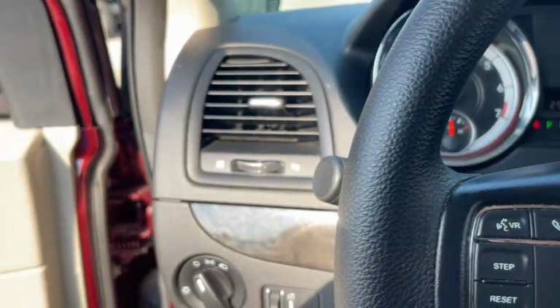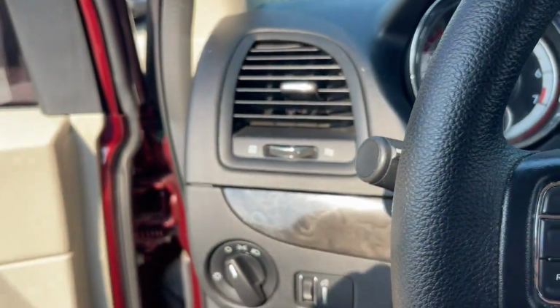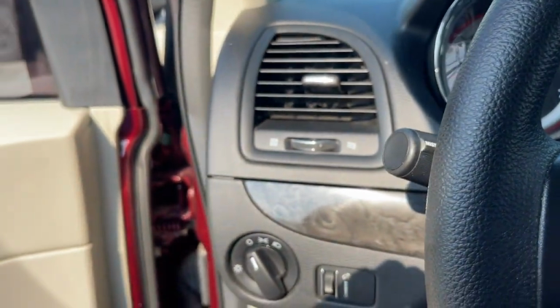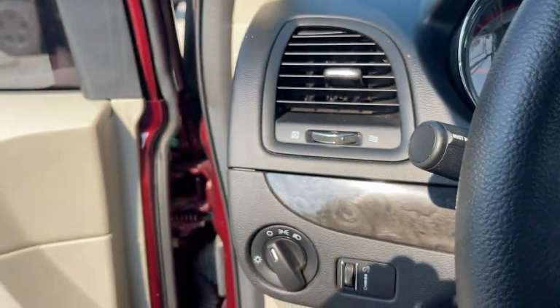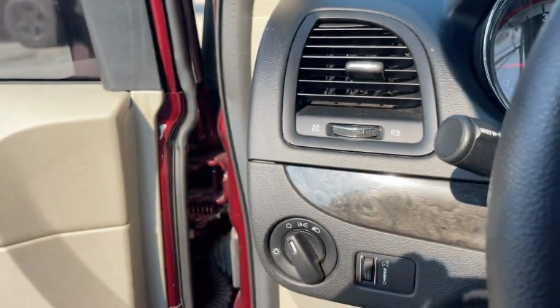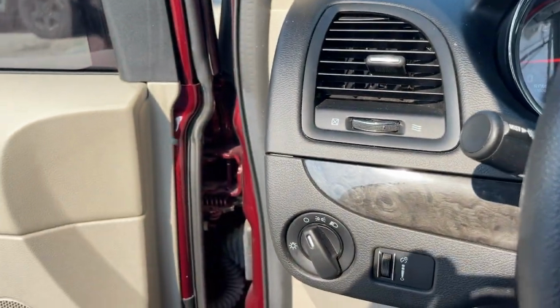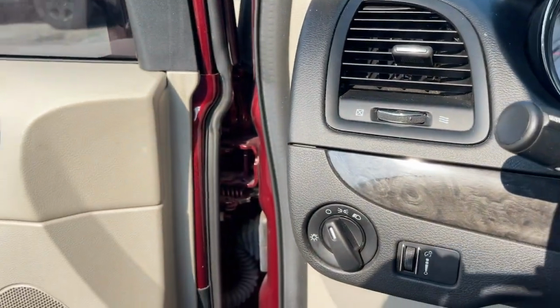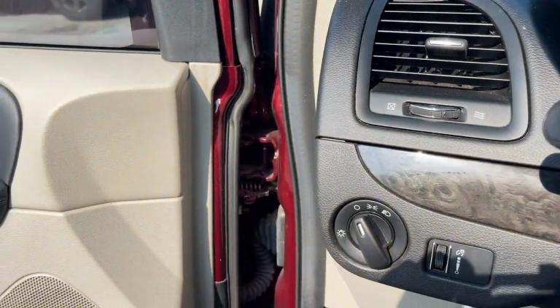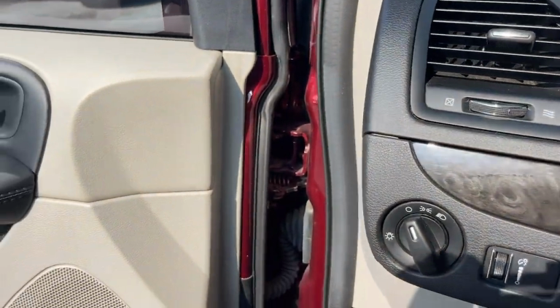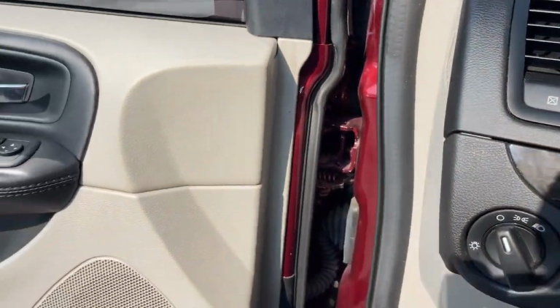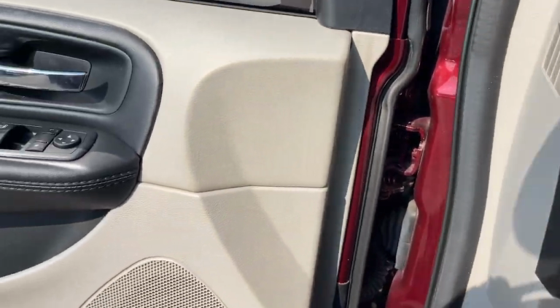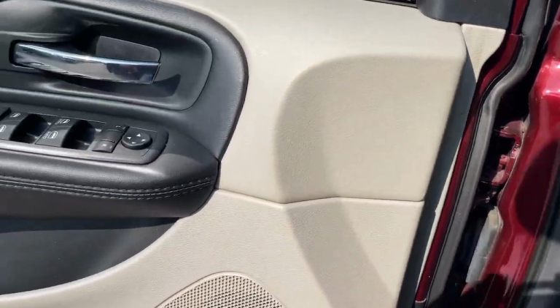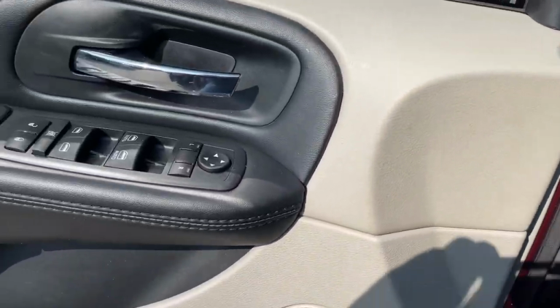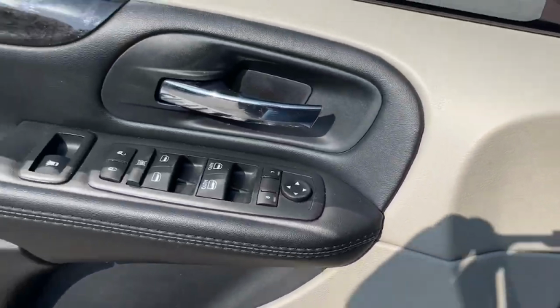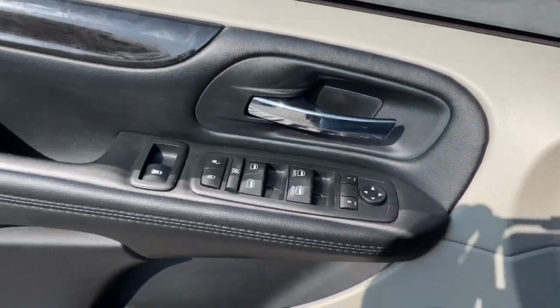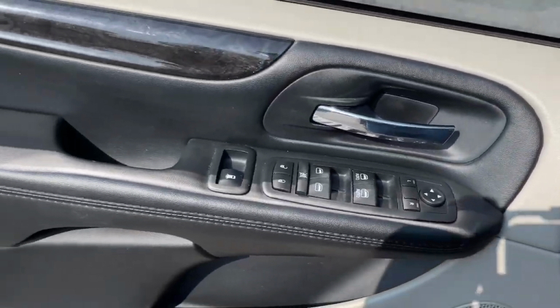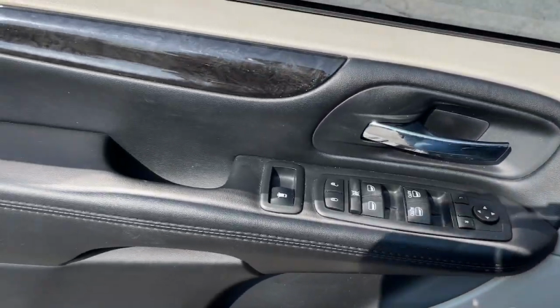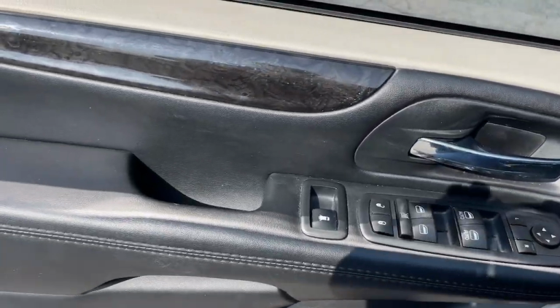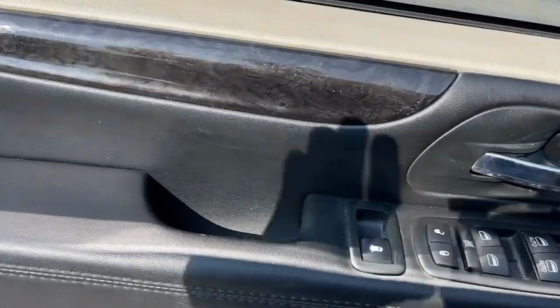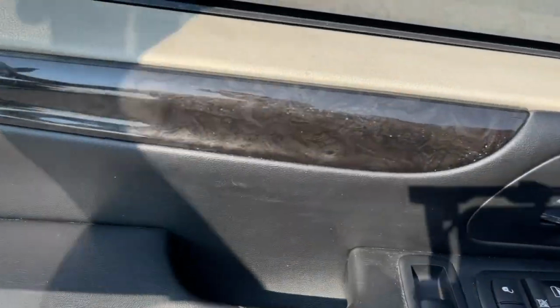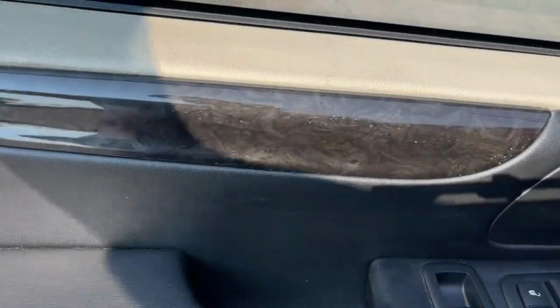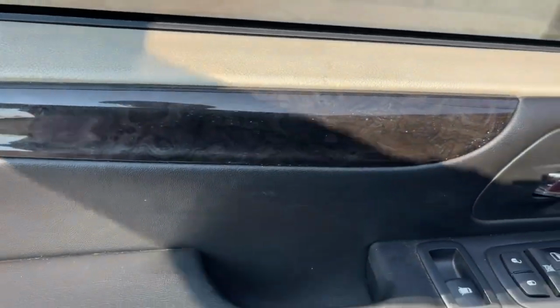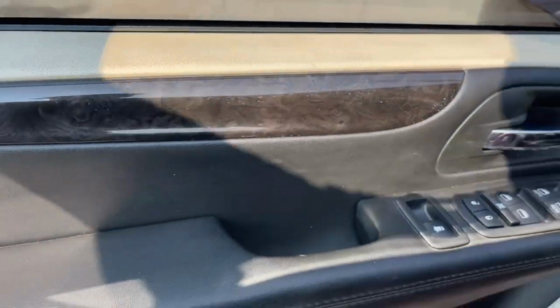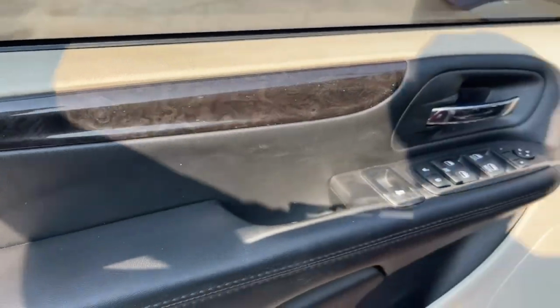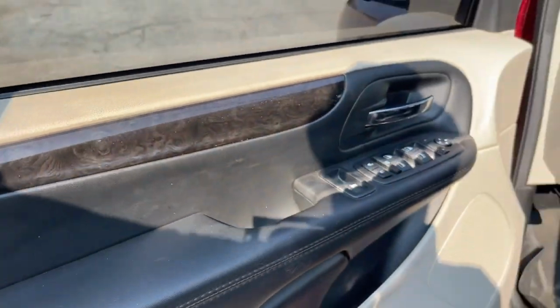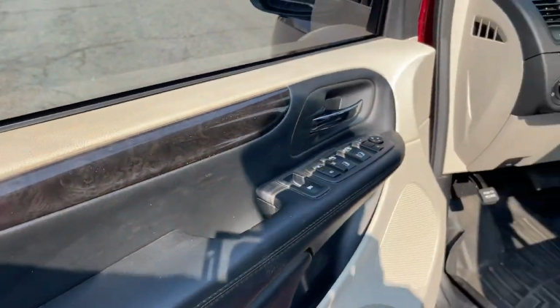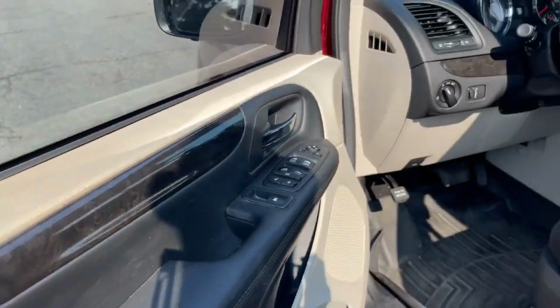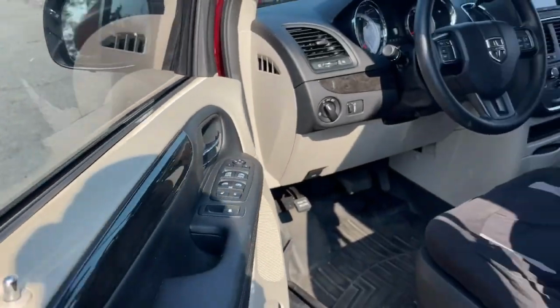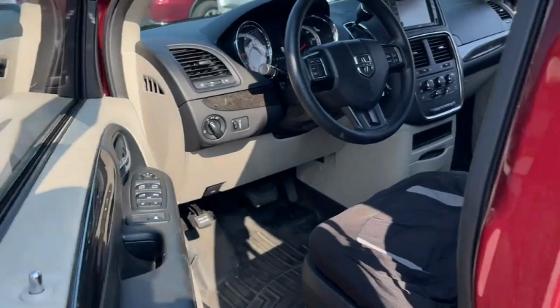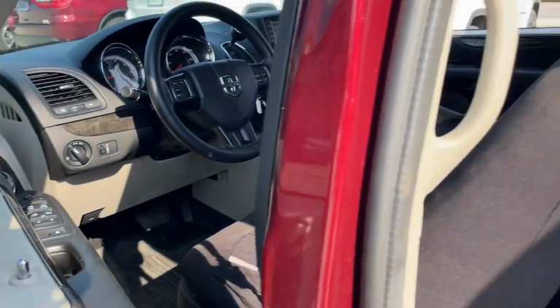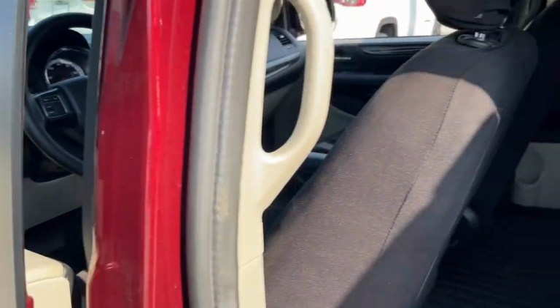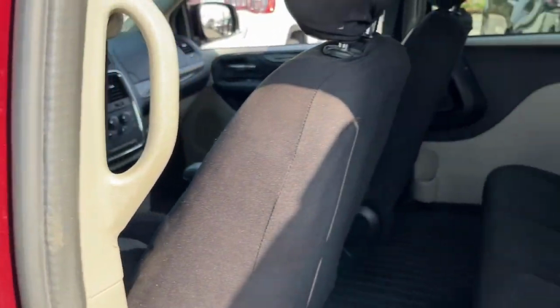You'll rediscover the fun of the road trip in the family-friendly Grand Caravan. Come in for a test drive today.